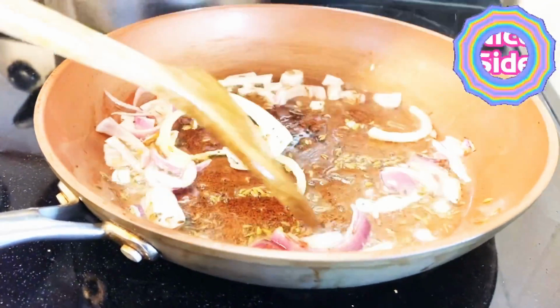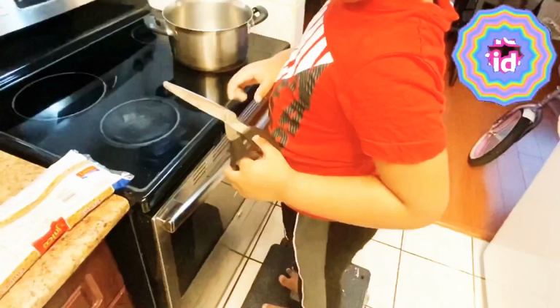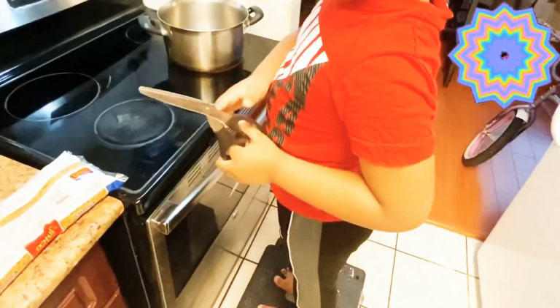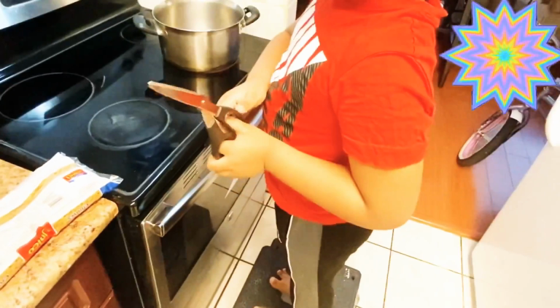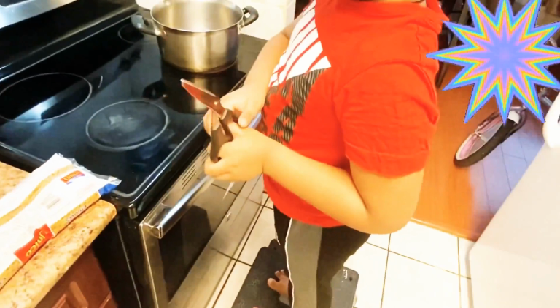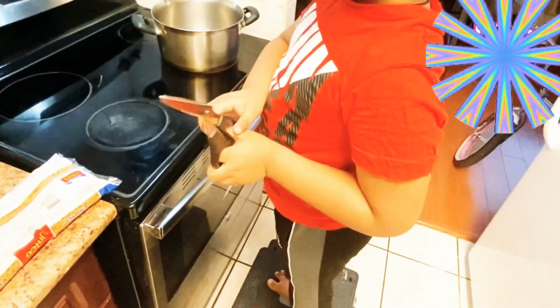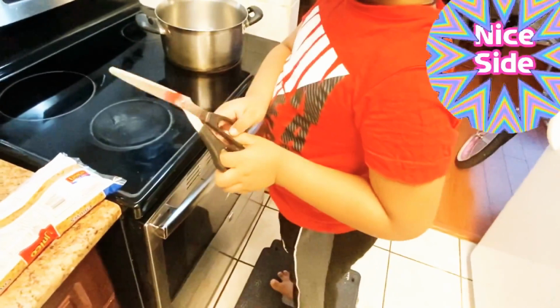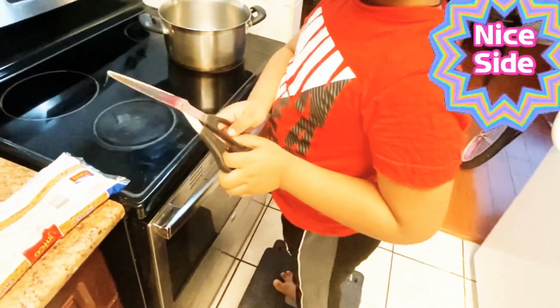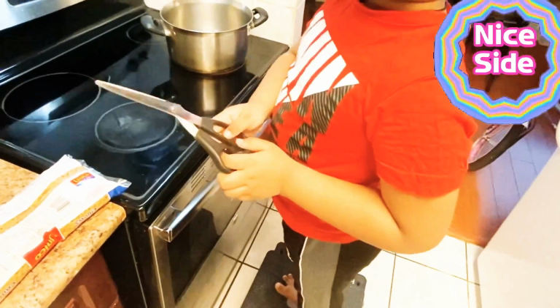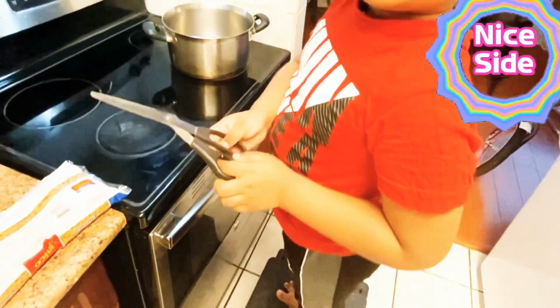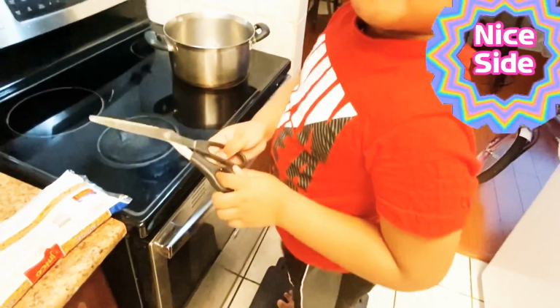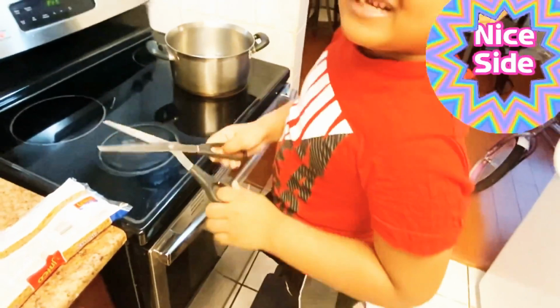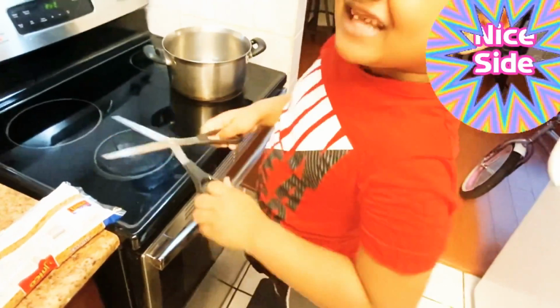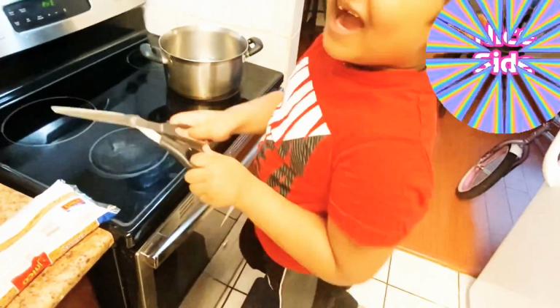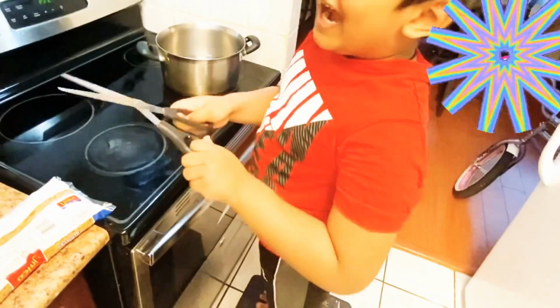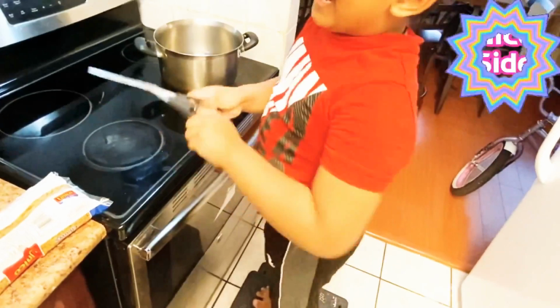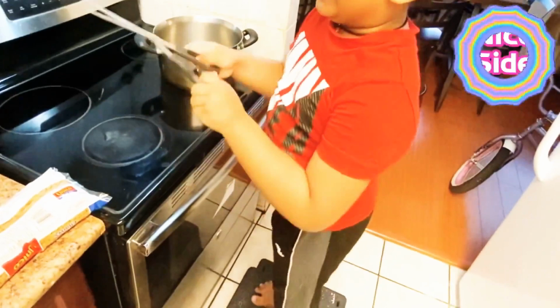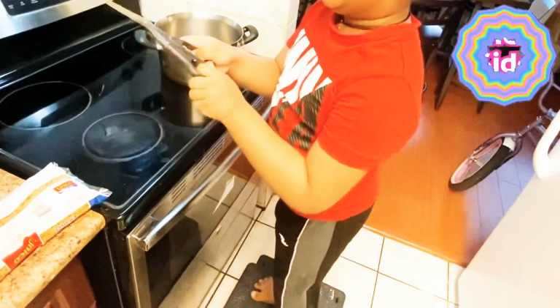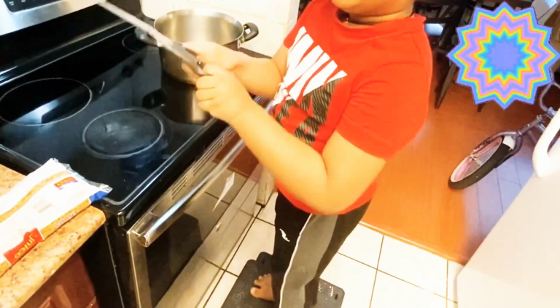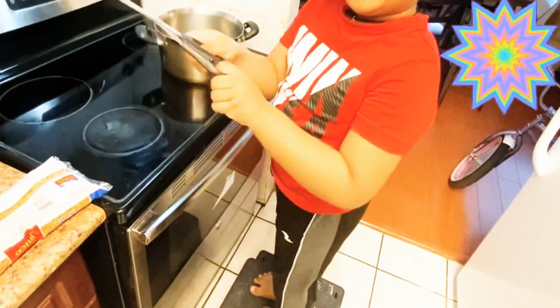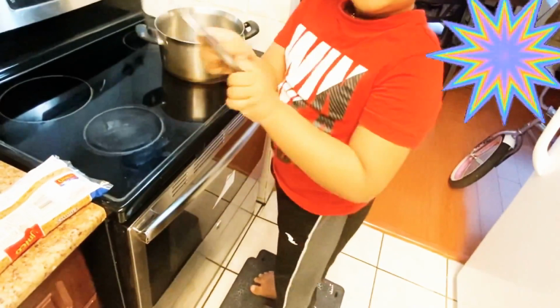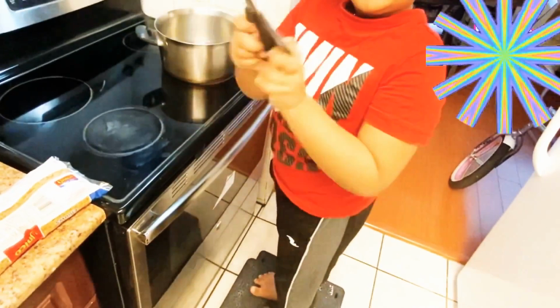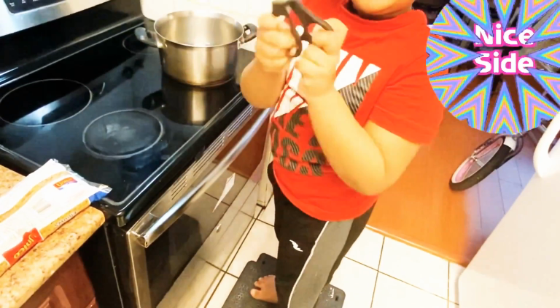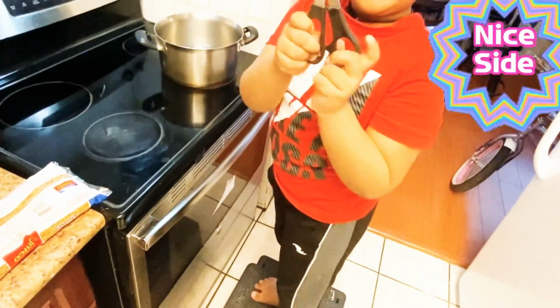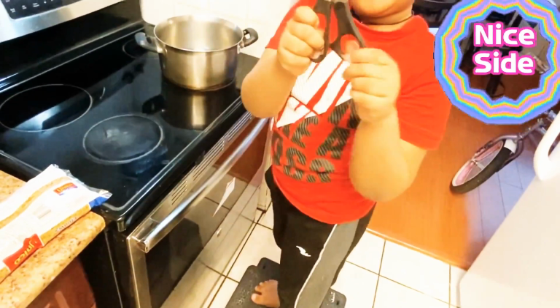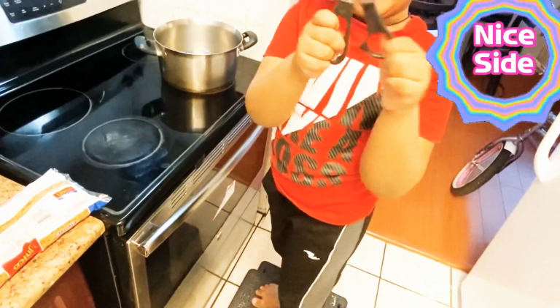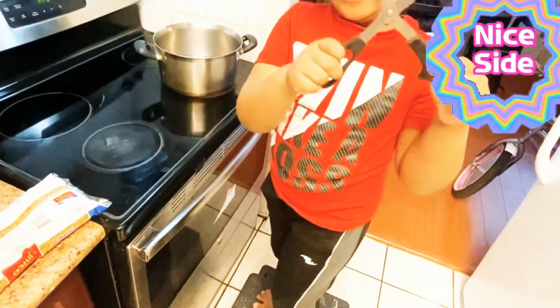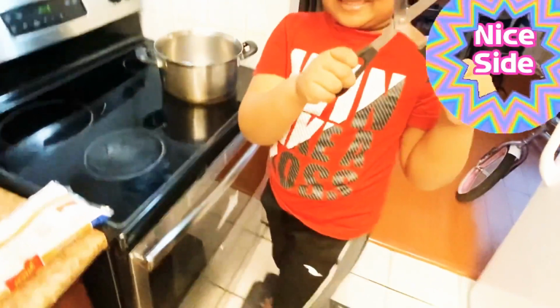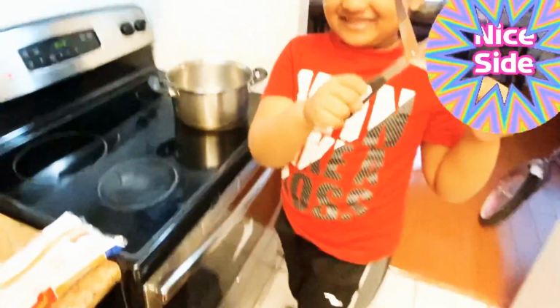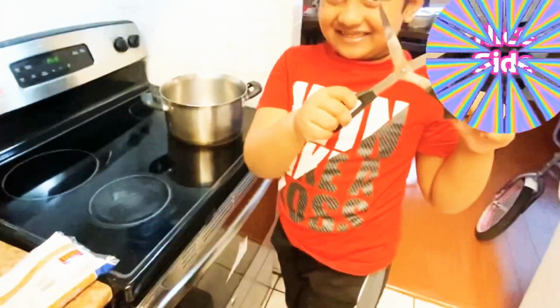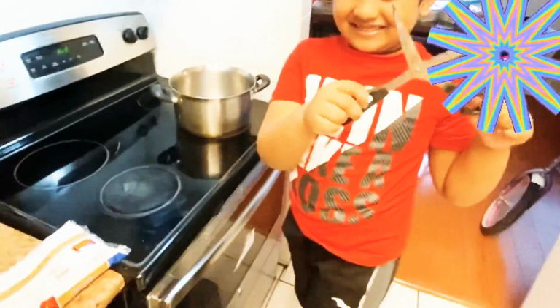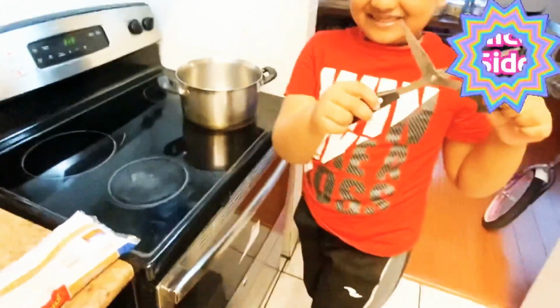What are you going to cook today? Pasta! Okay. That's good.